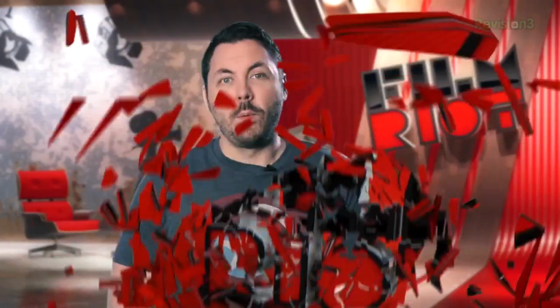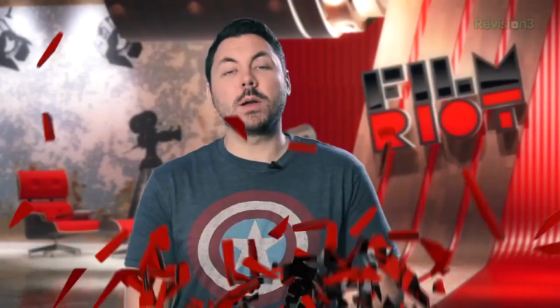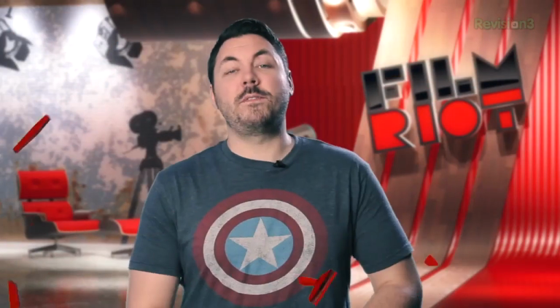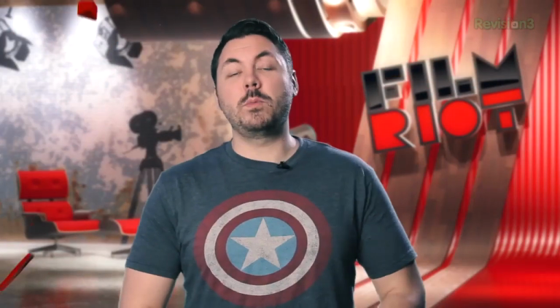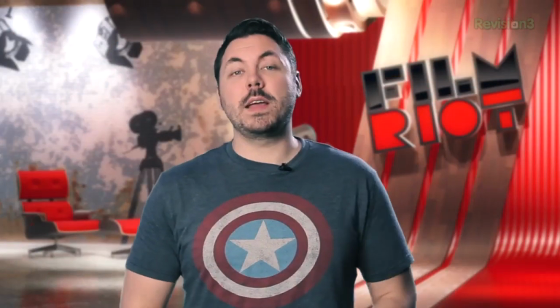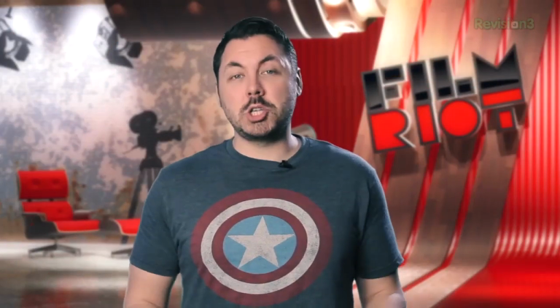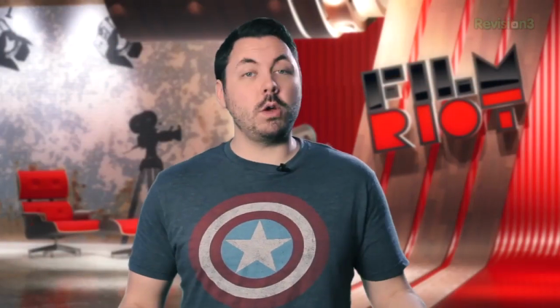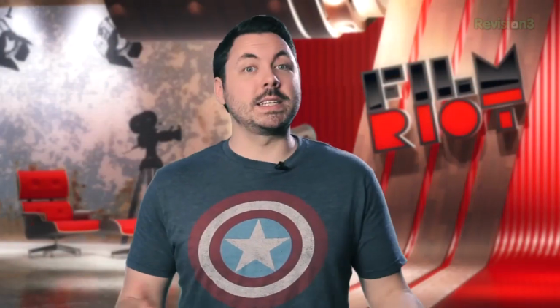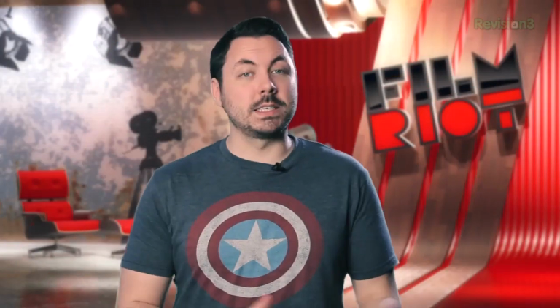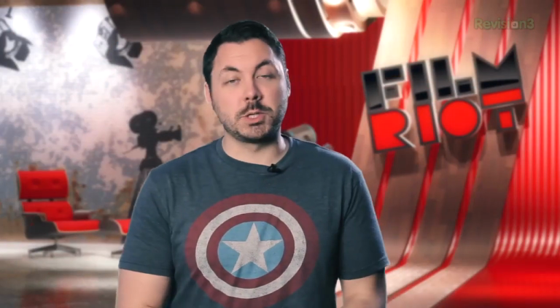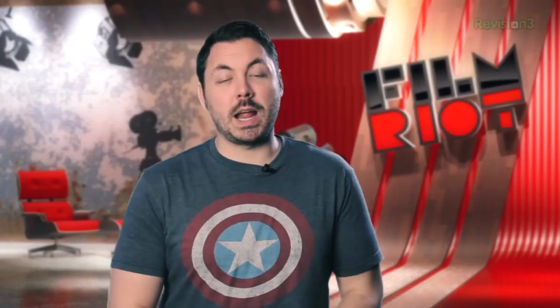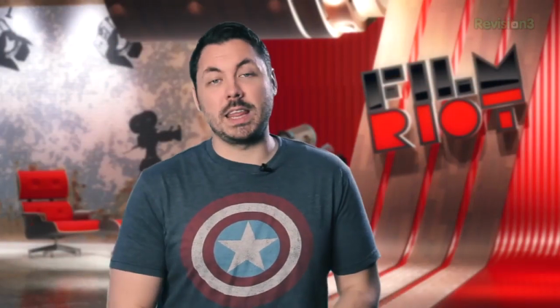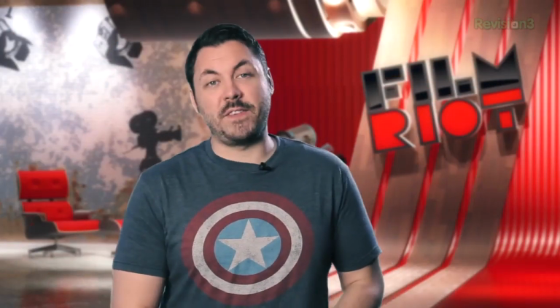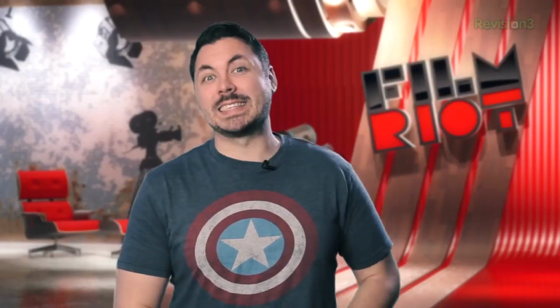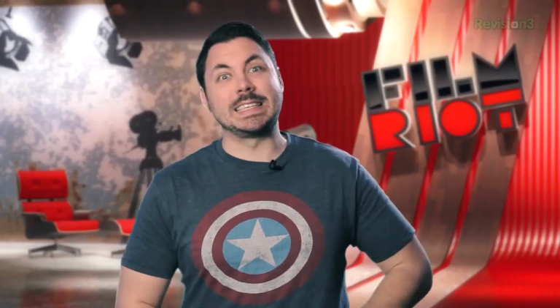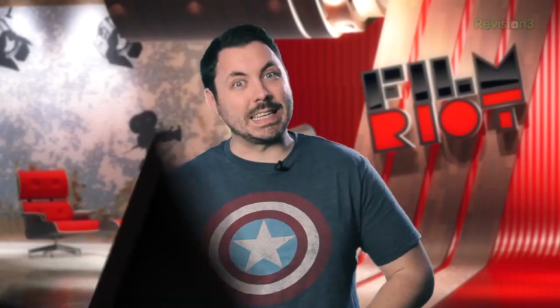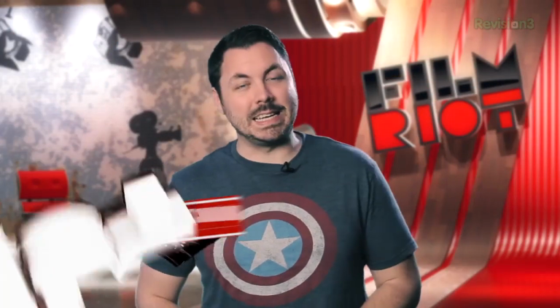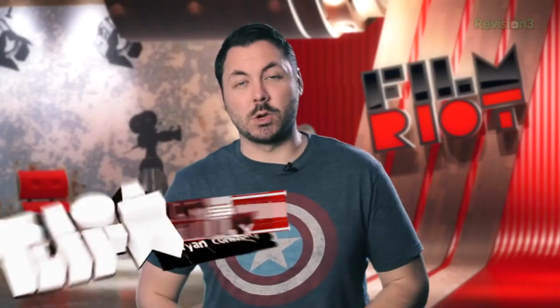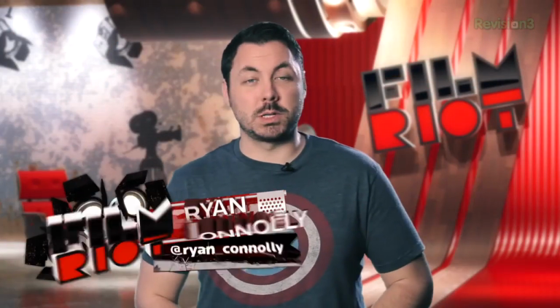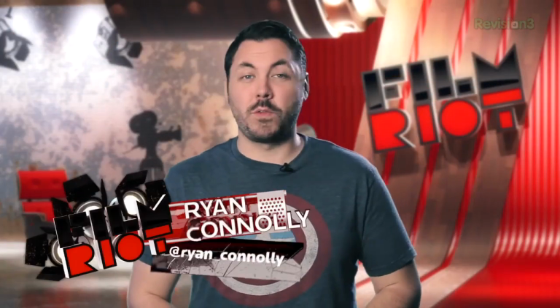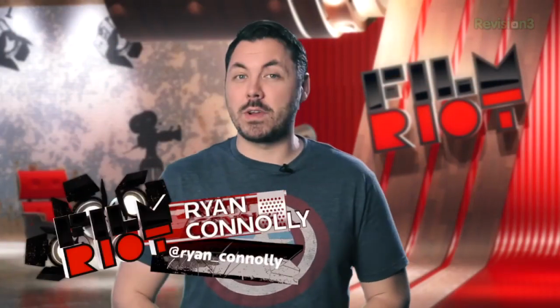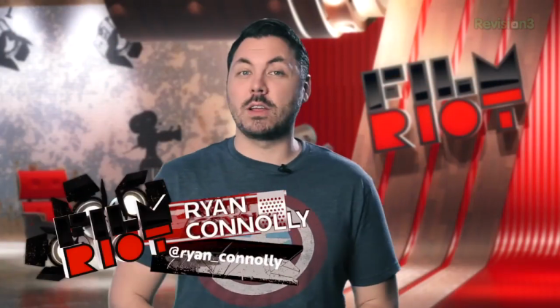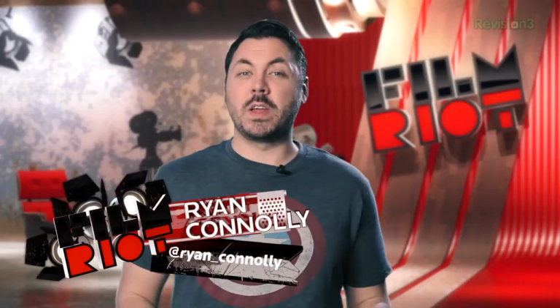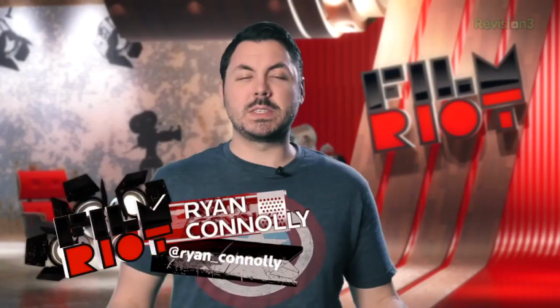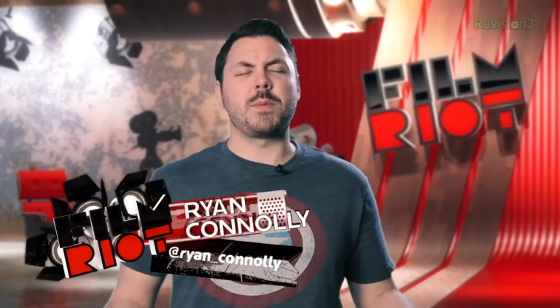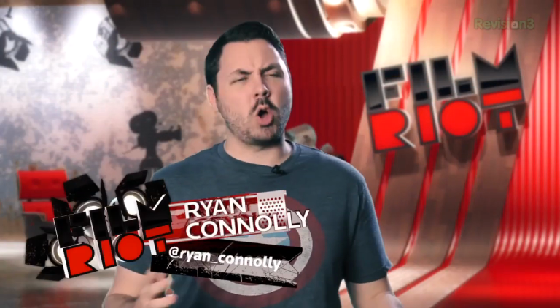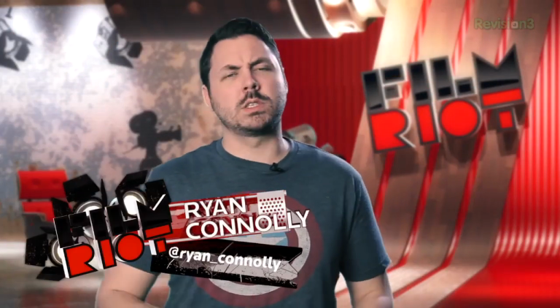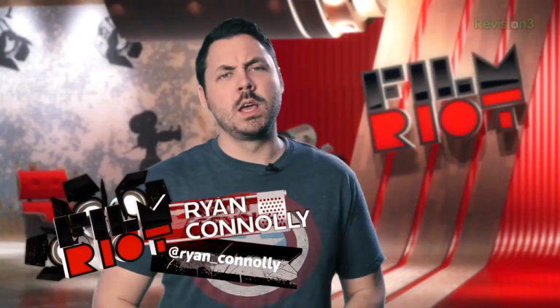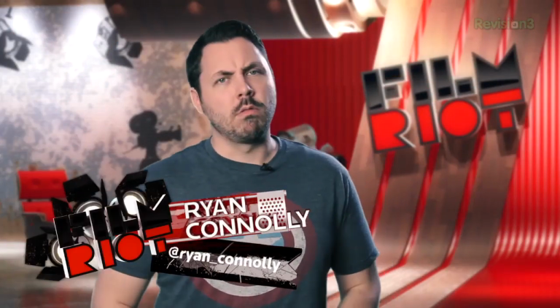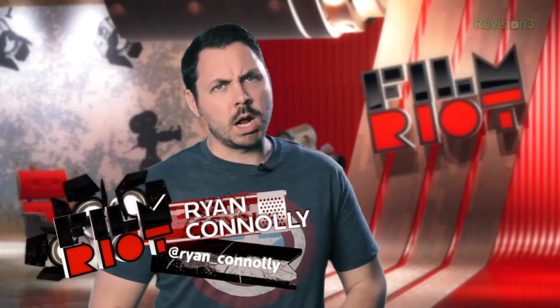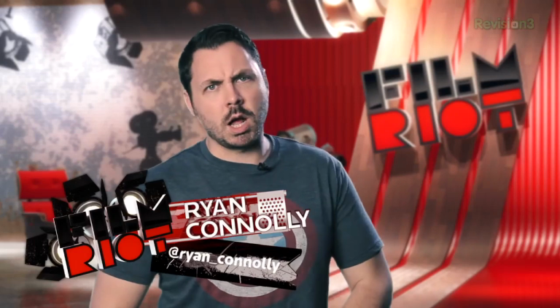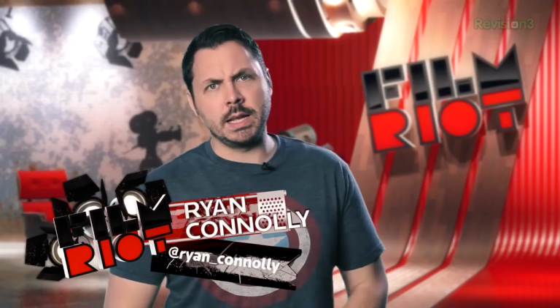Welcome to Film Riot, the show that takes the mystery out of the effects and techniques to go to some of your favorite Hollywood films. I'm your host, Ryan Conley.